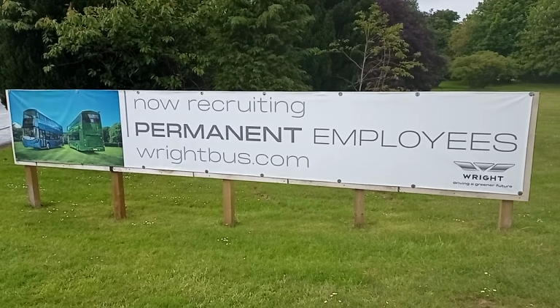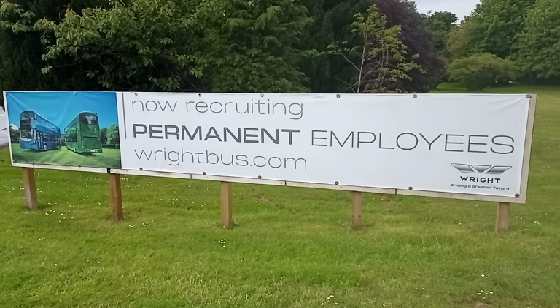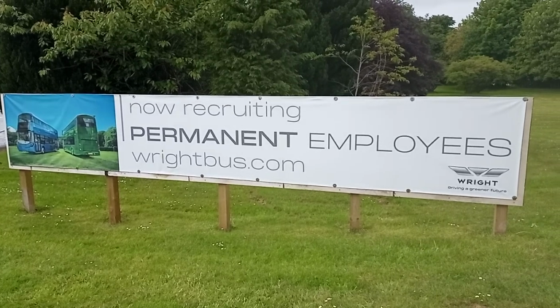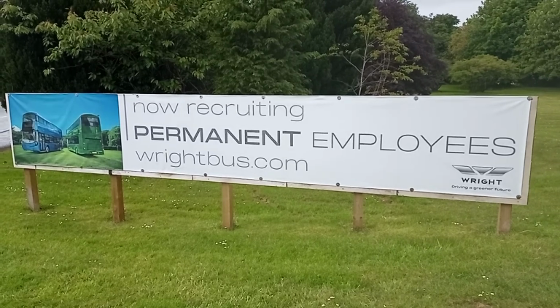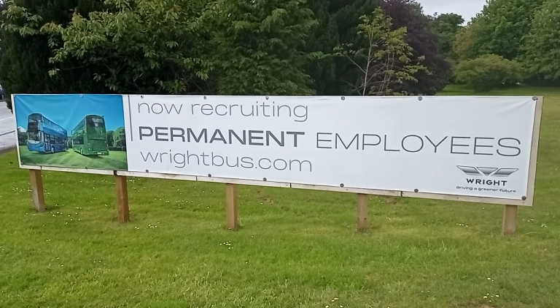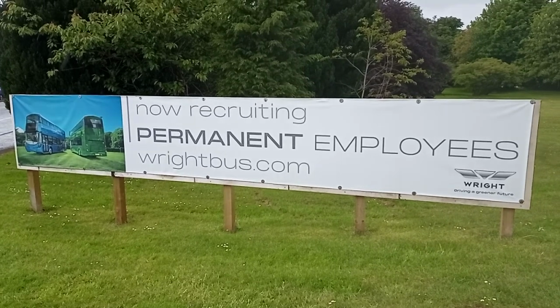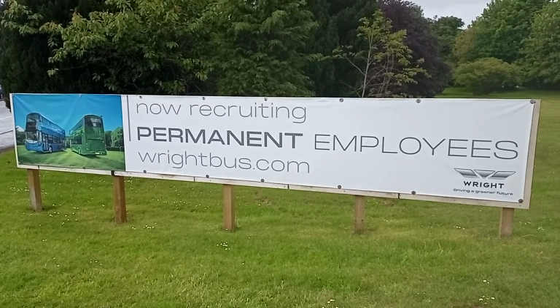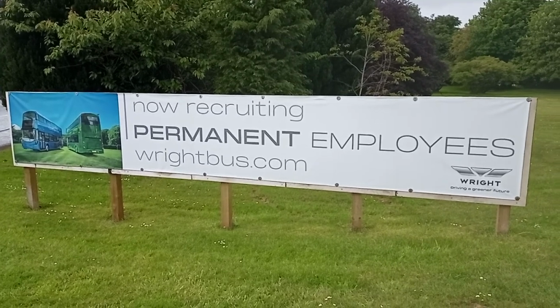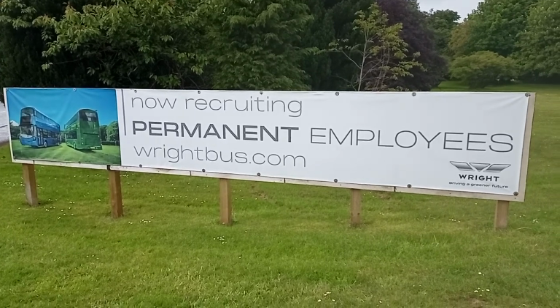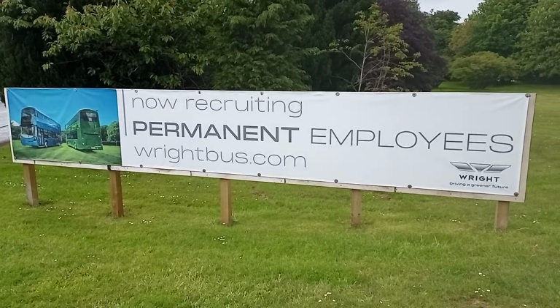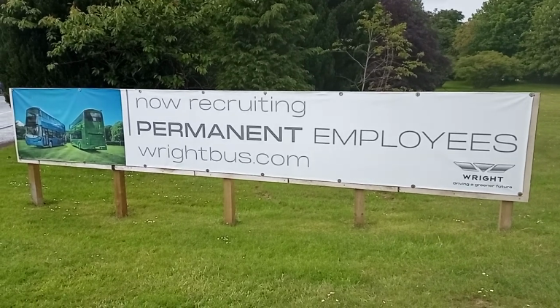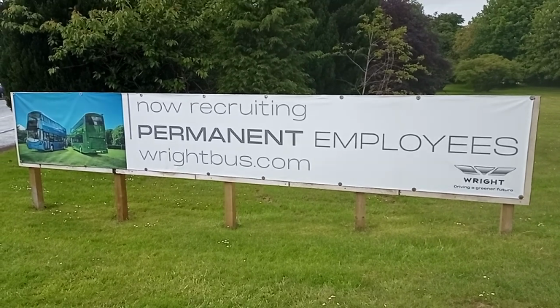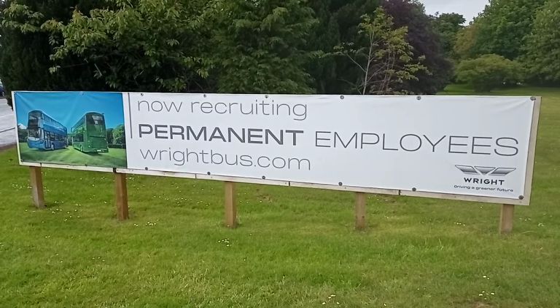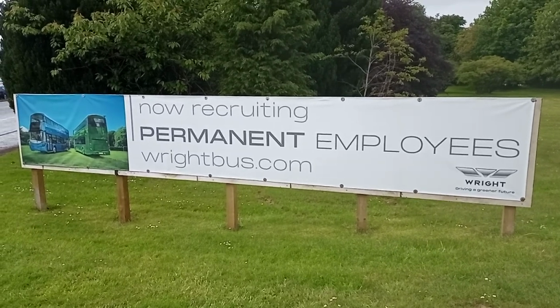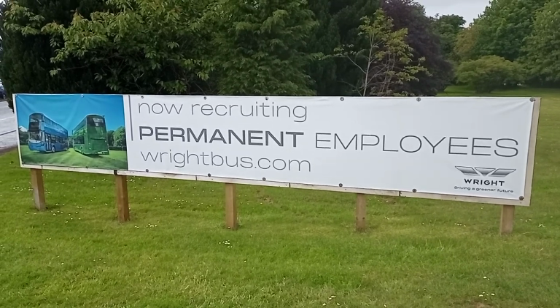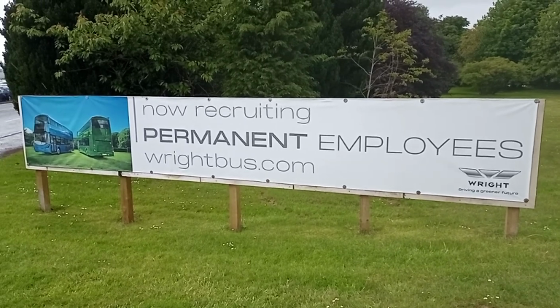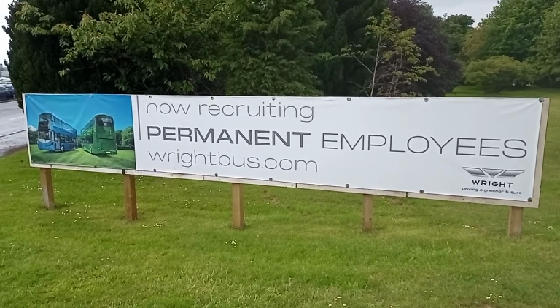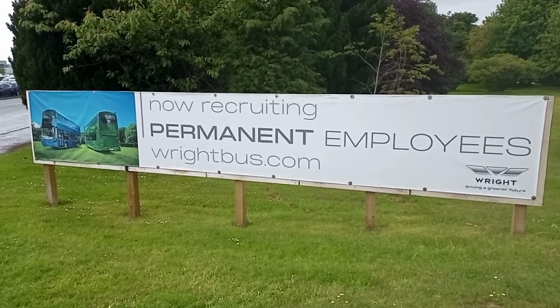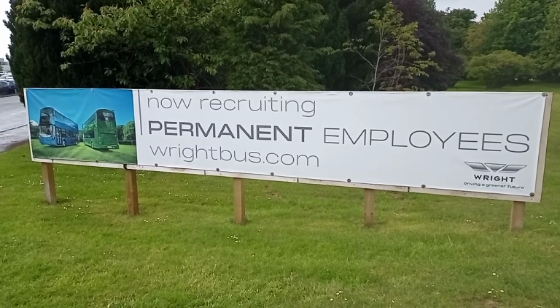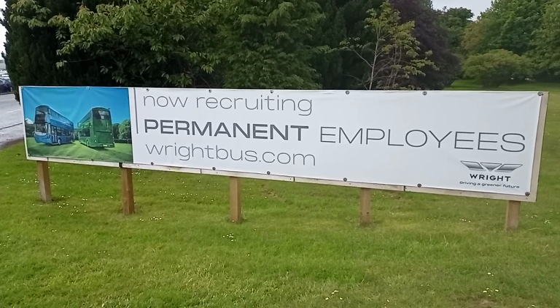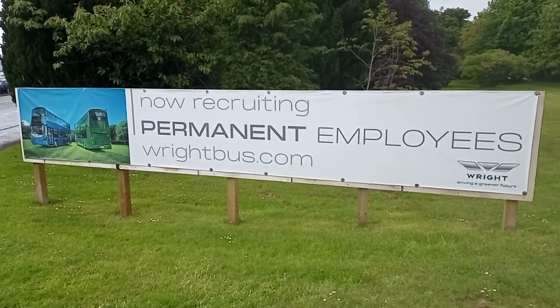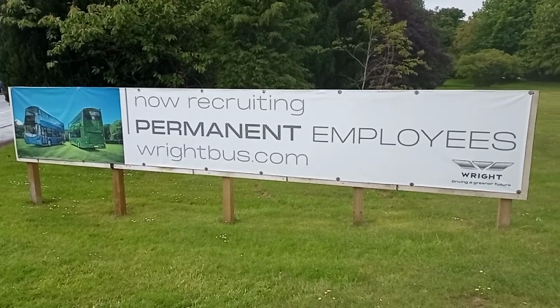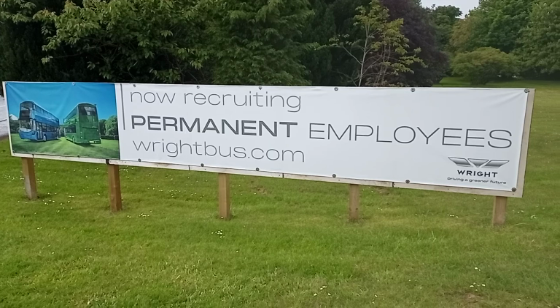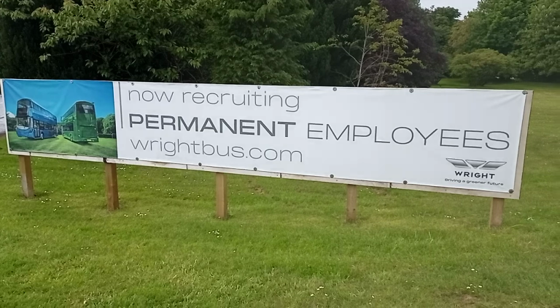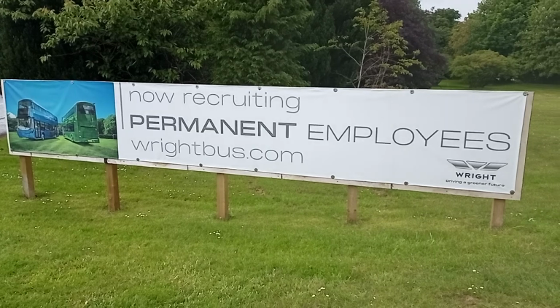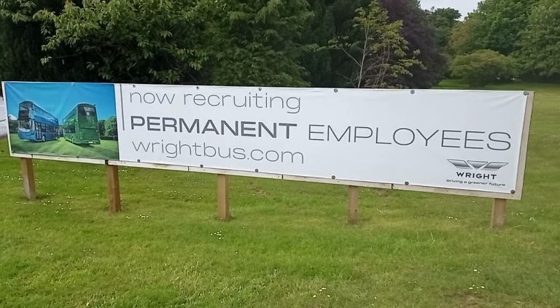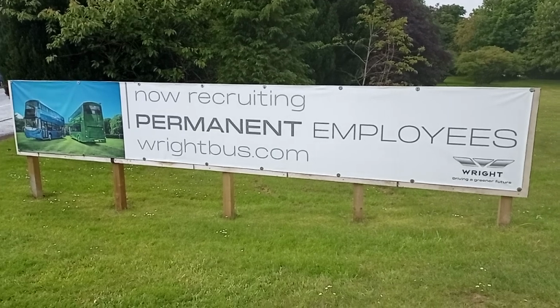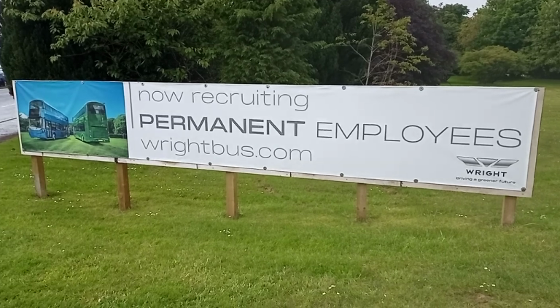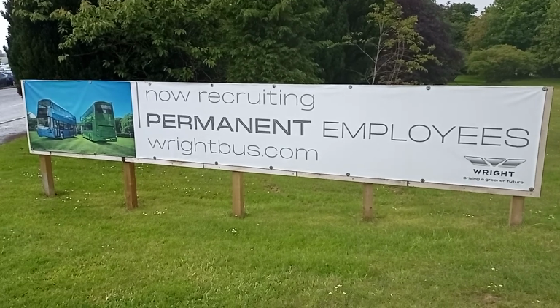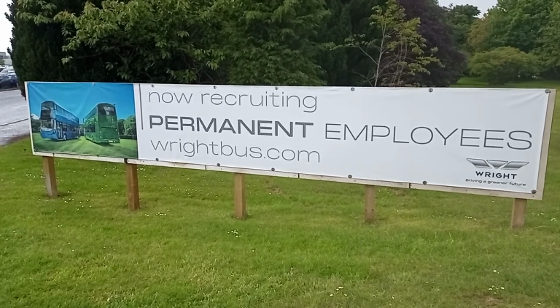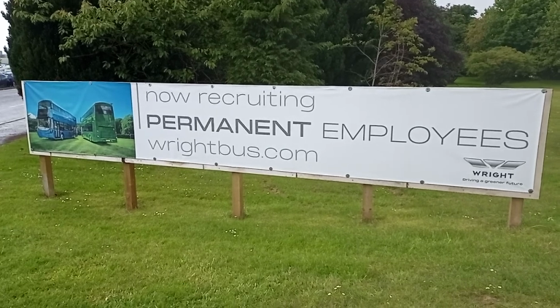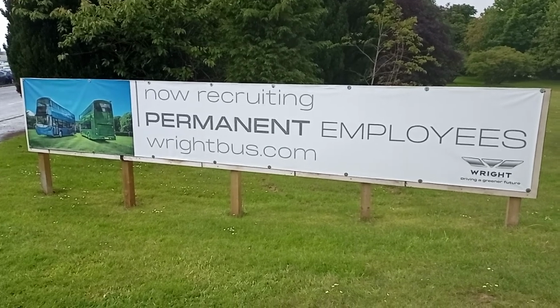Welcome back everyone. We are back in Ballymena and we are going to have a look at the bike bus.